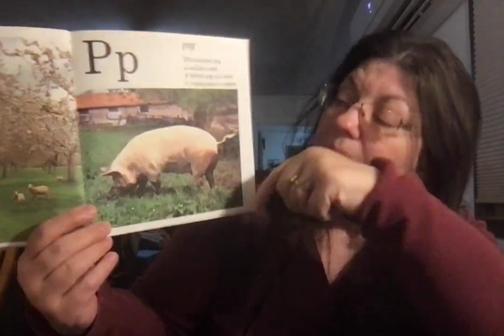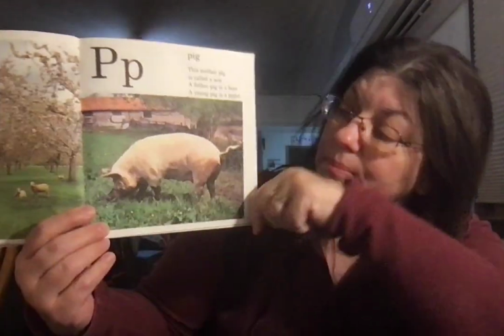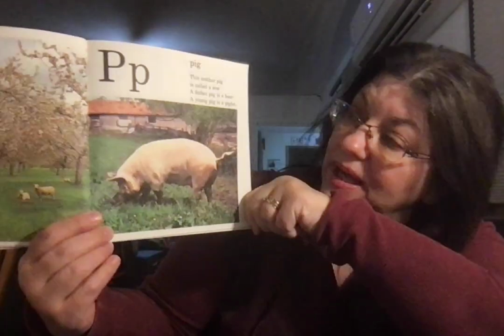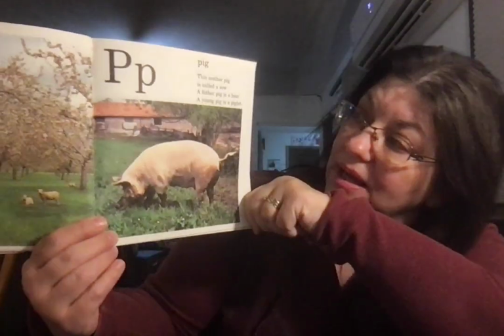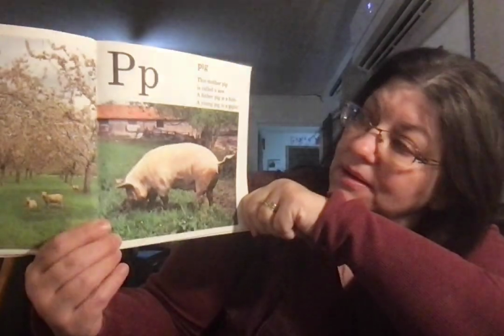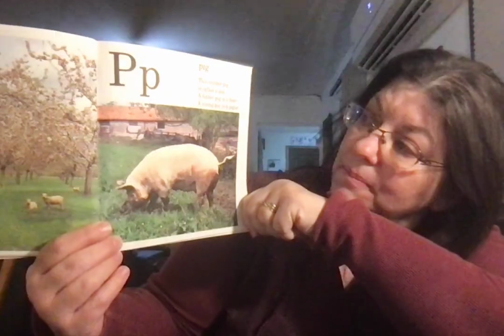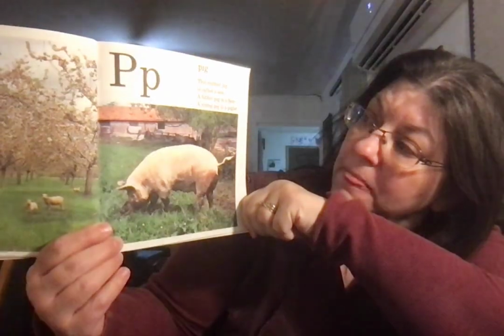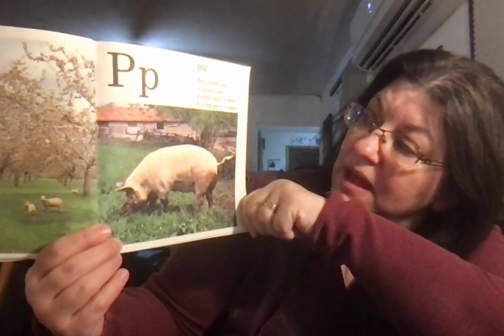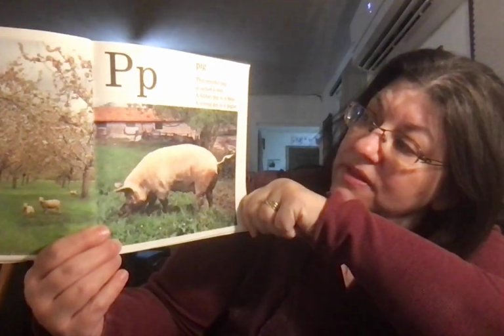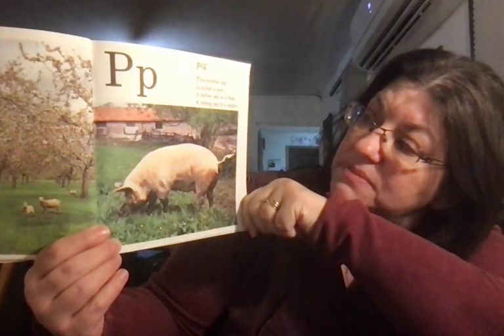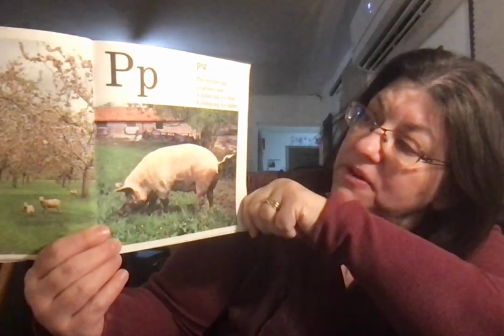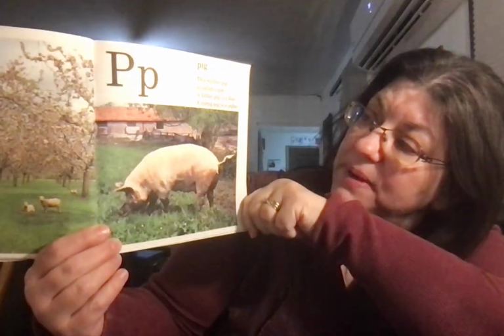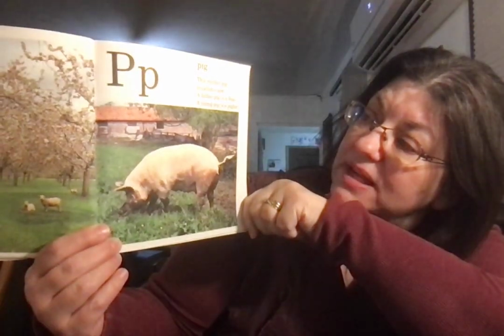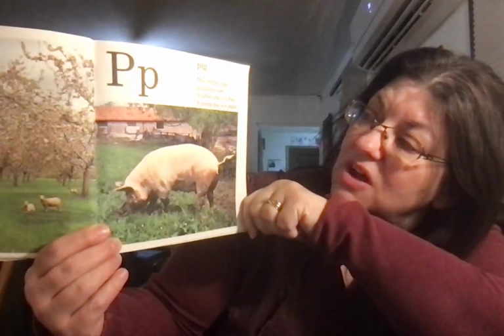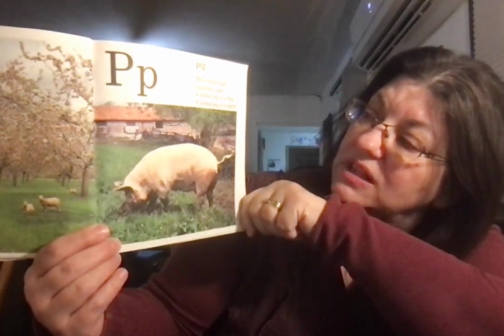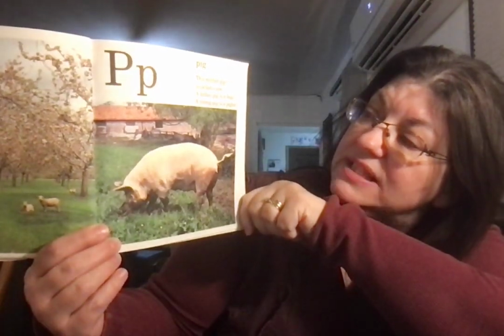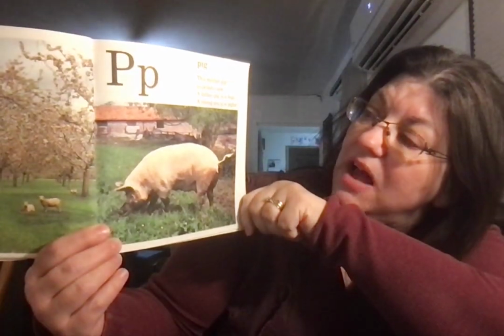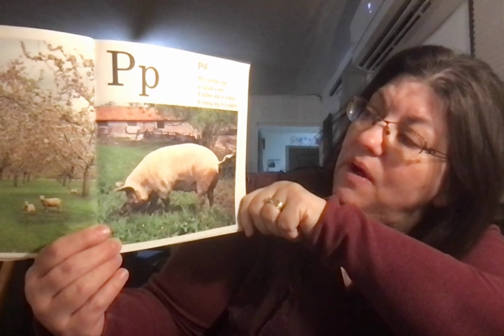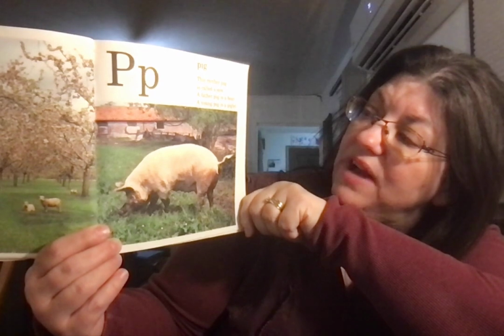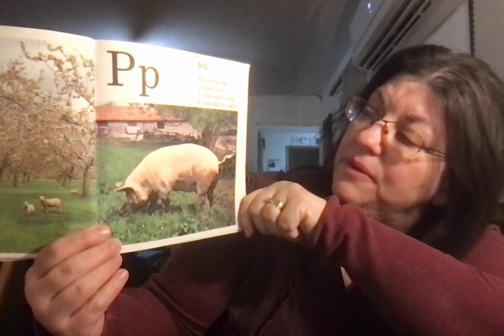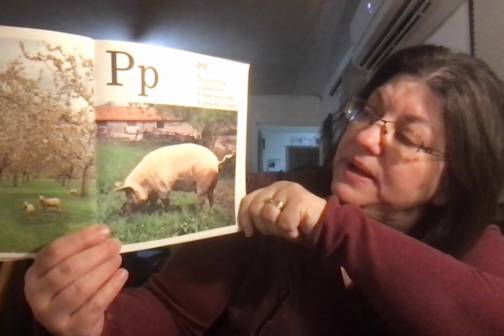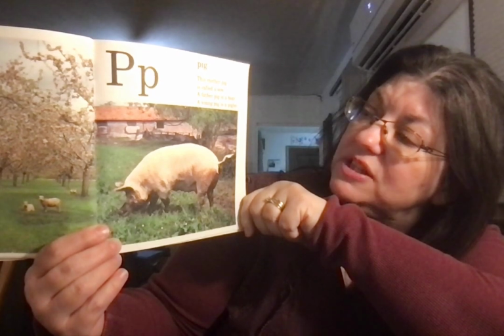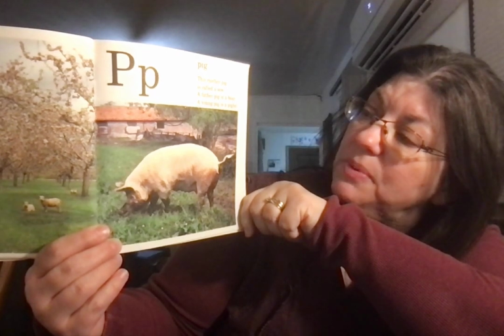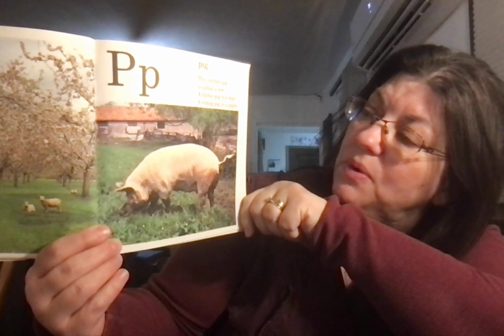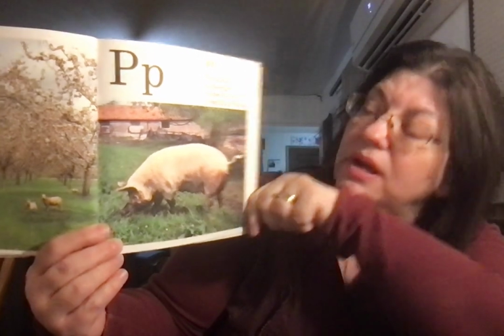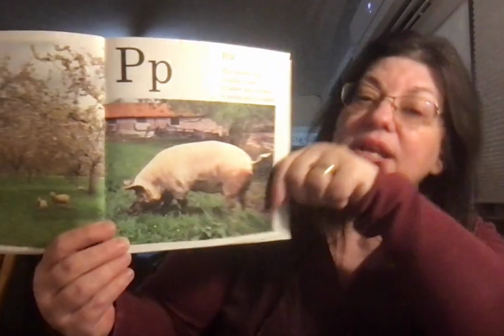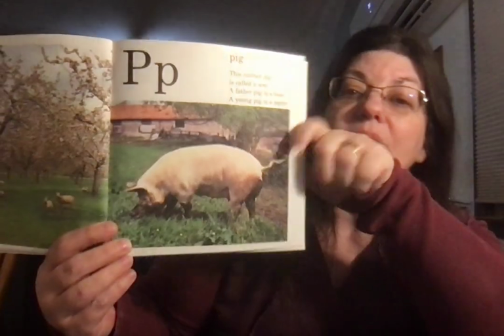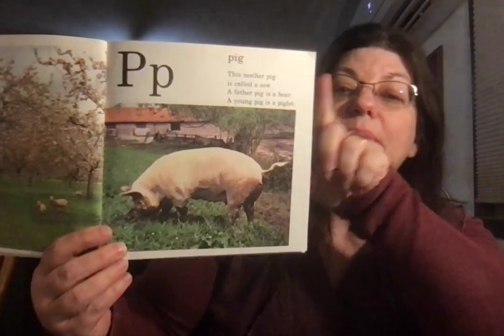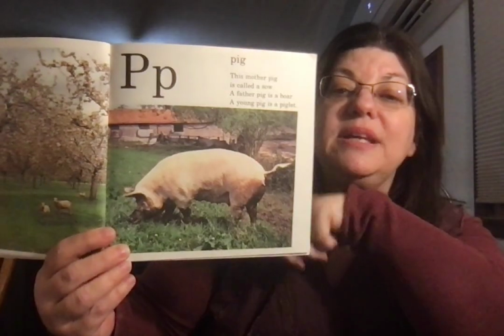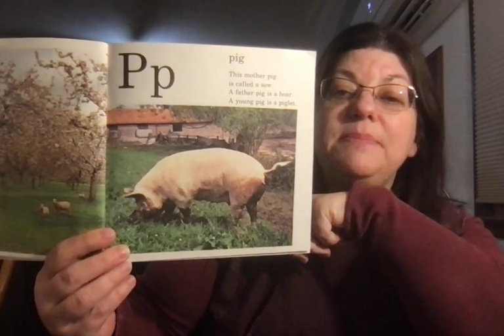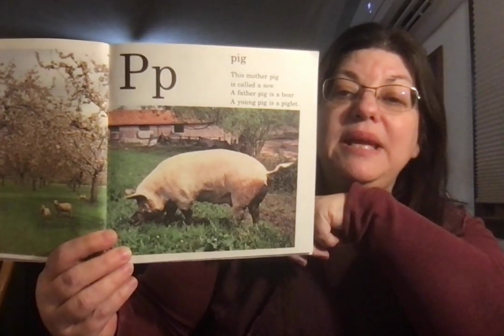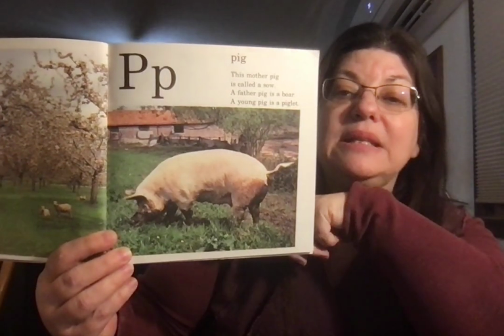Pig. This mother pig is called a sow. A father pig is a boar. And a young pig is a piglet.